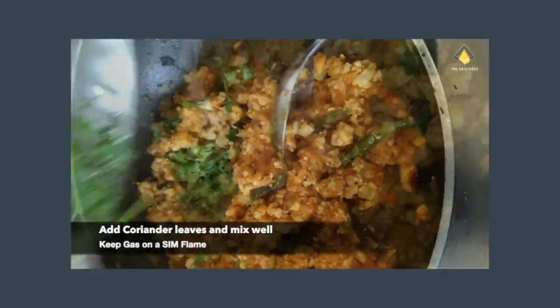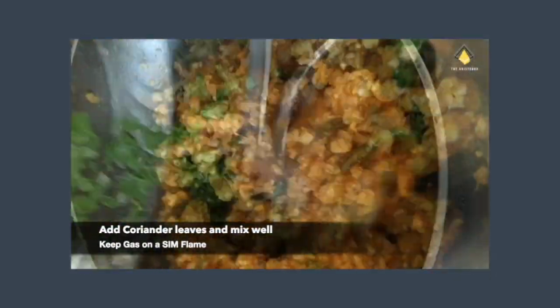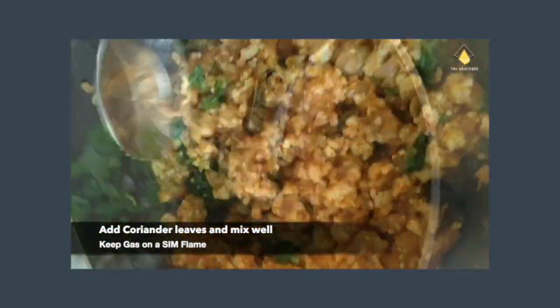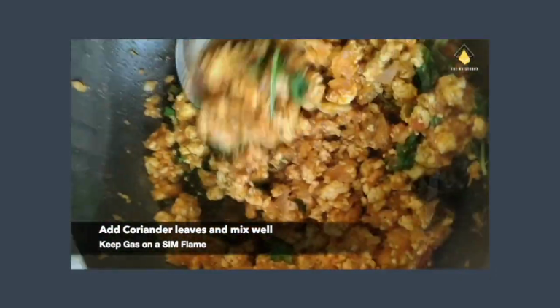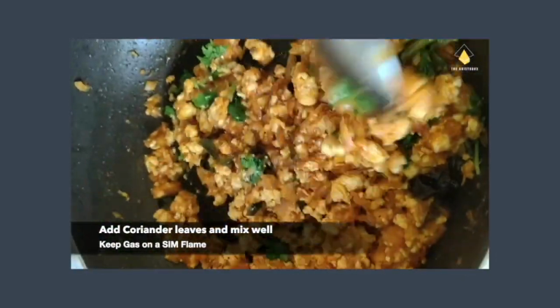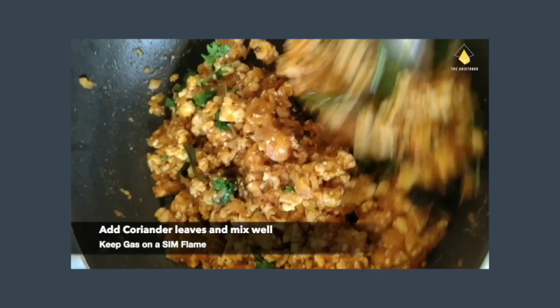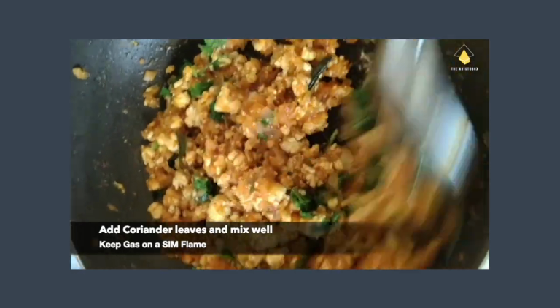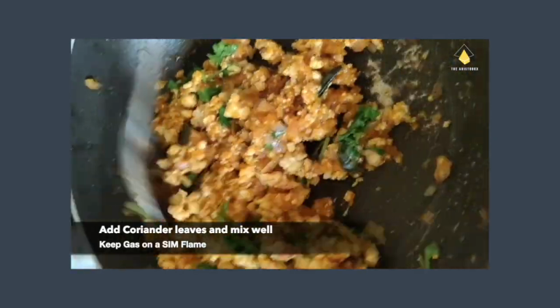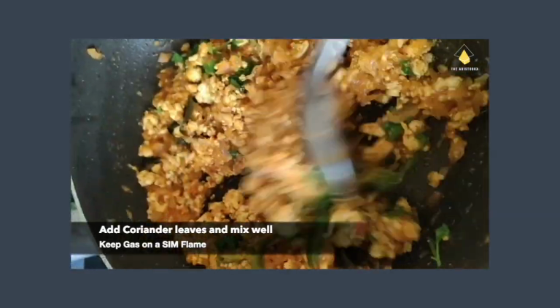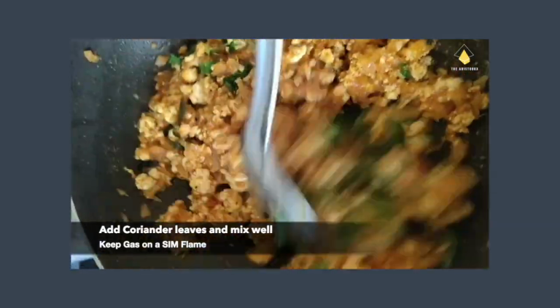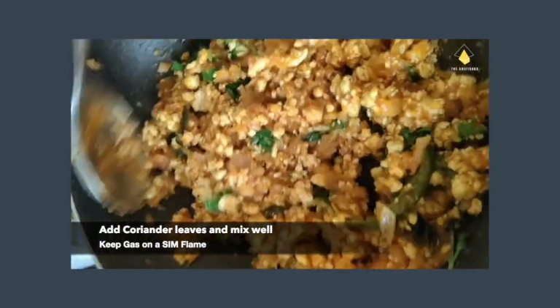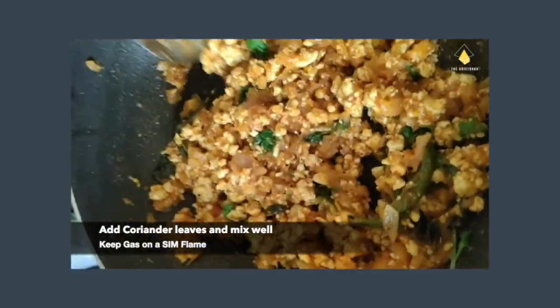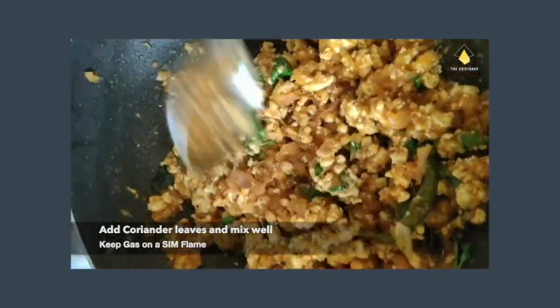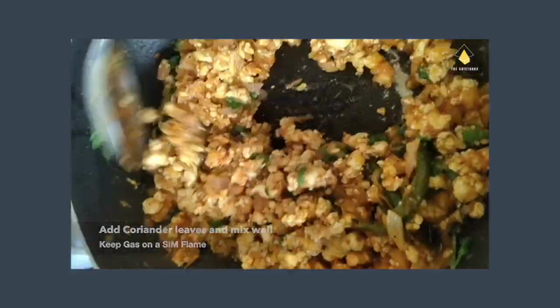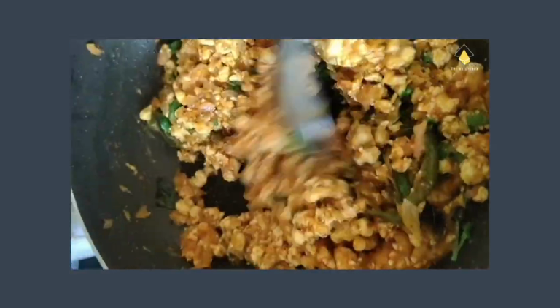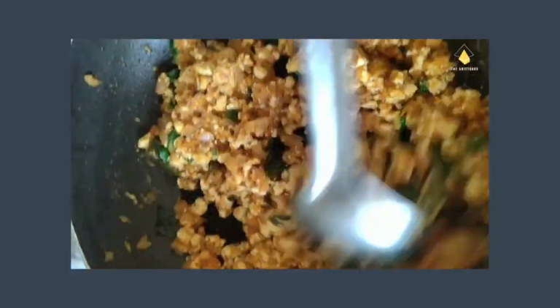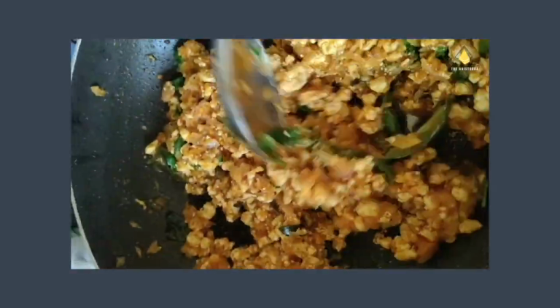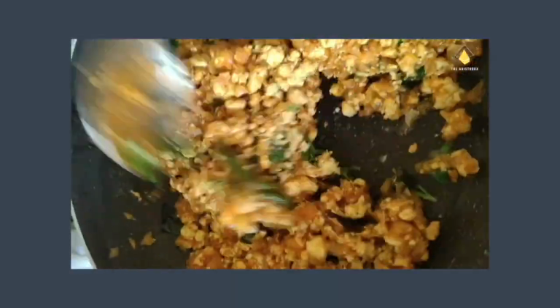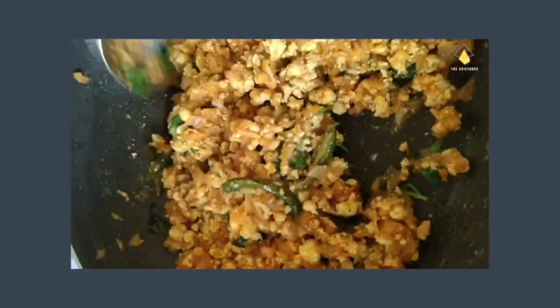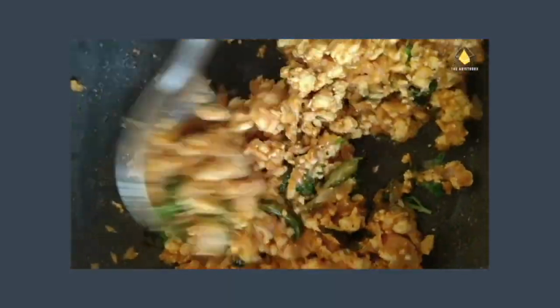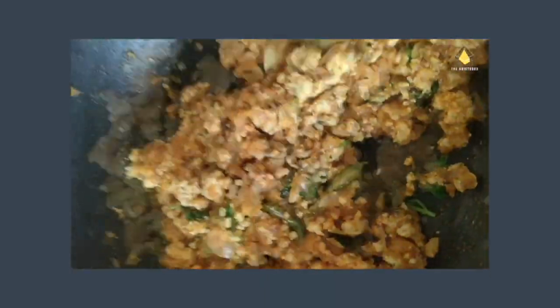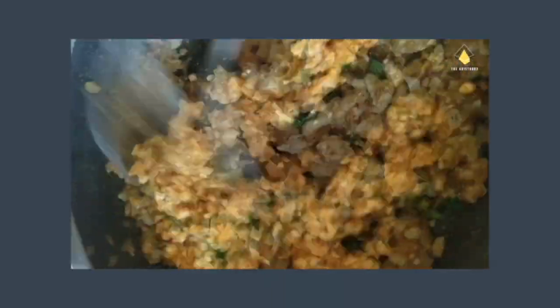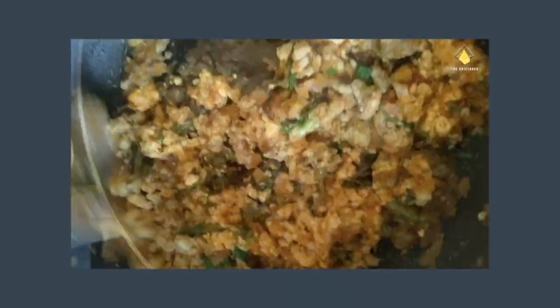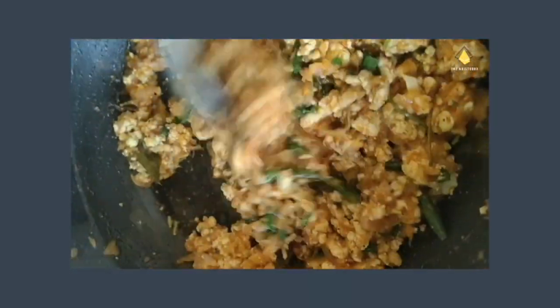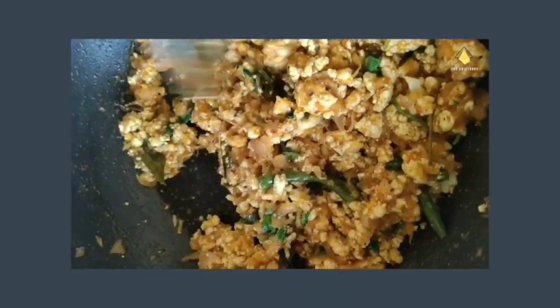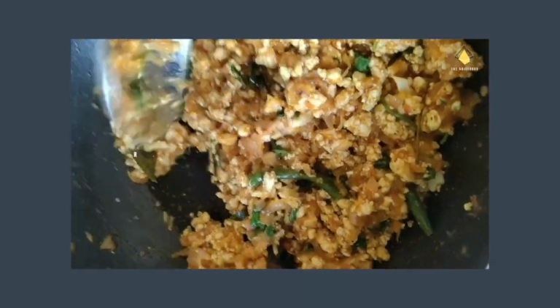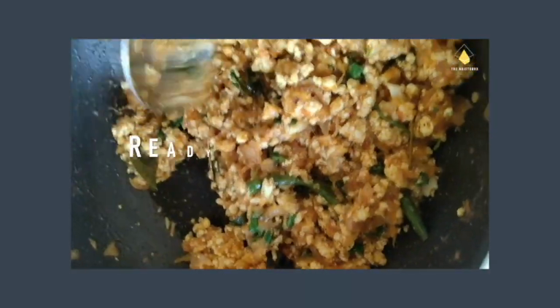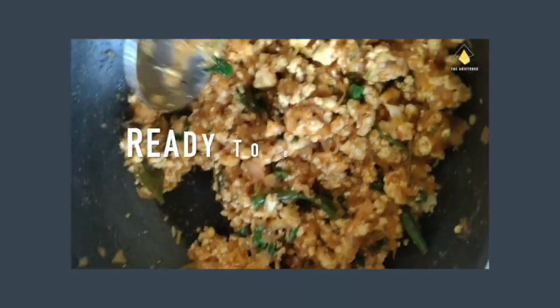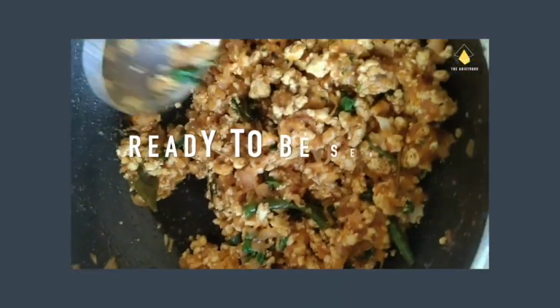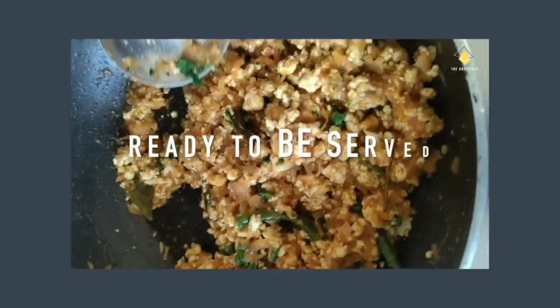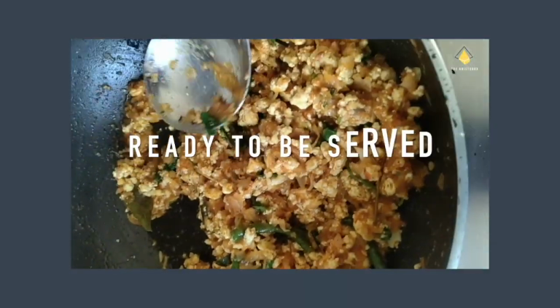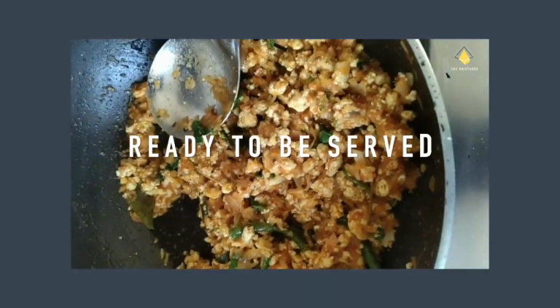Add coriander leaves and mix well. Let the flavor soak into the kheema — and it is ready to be served.